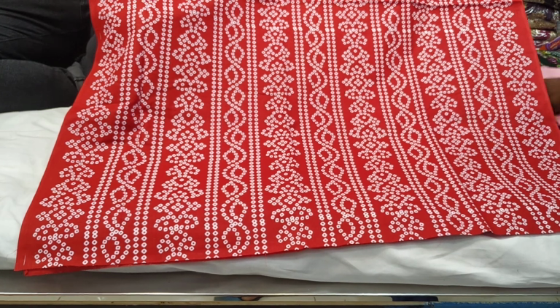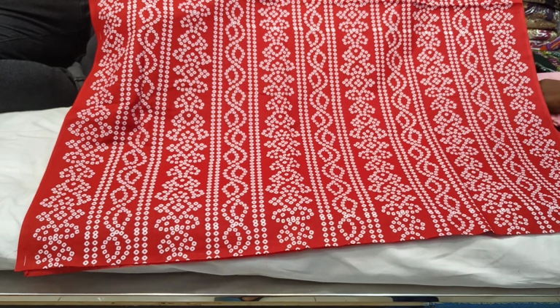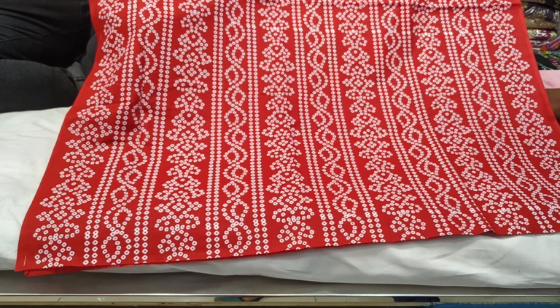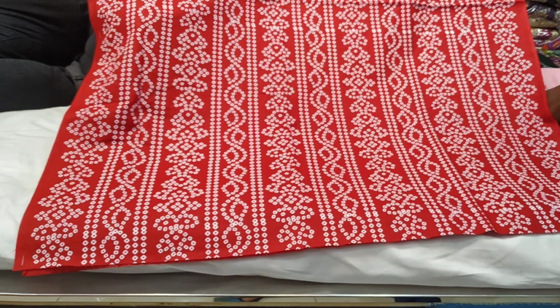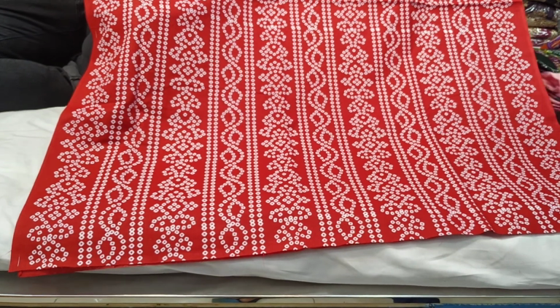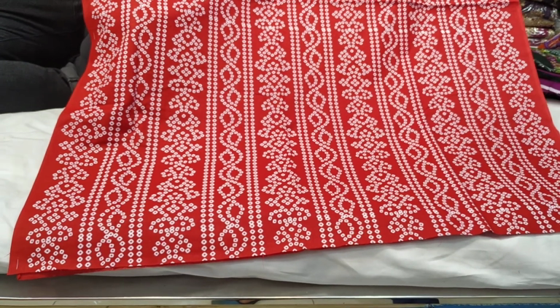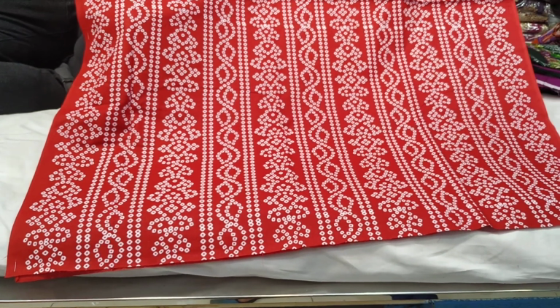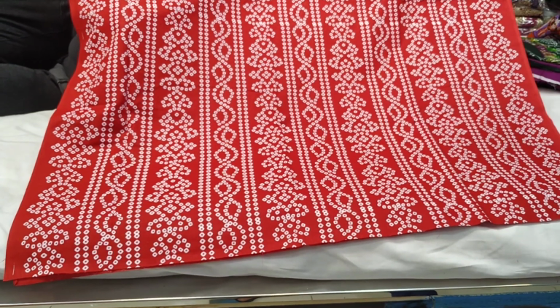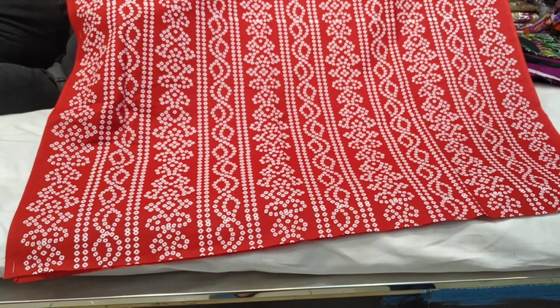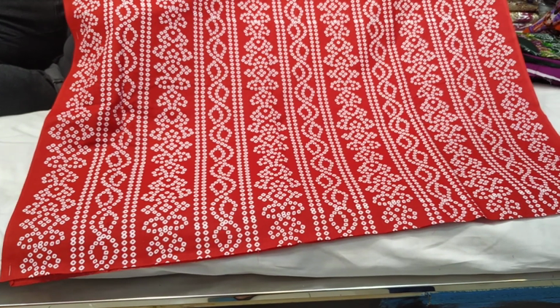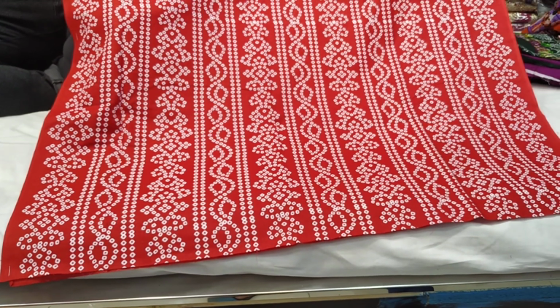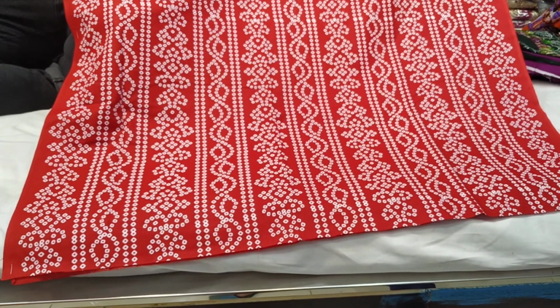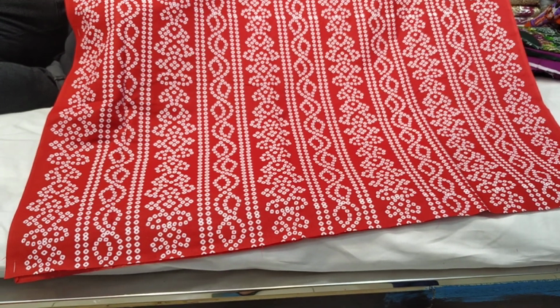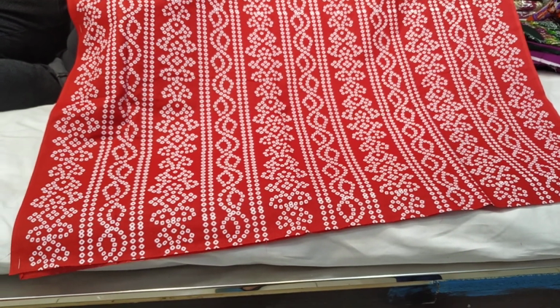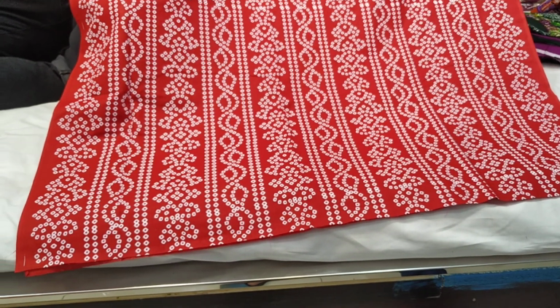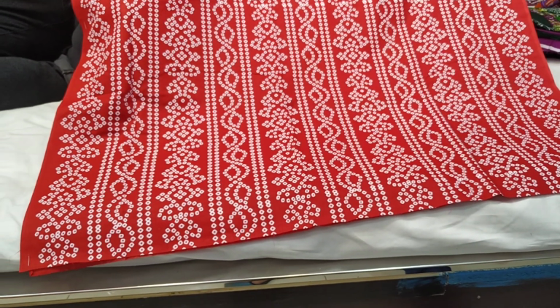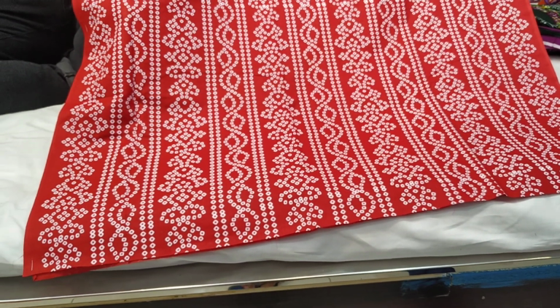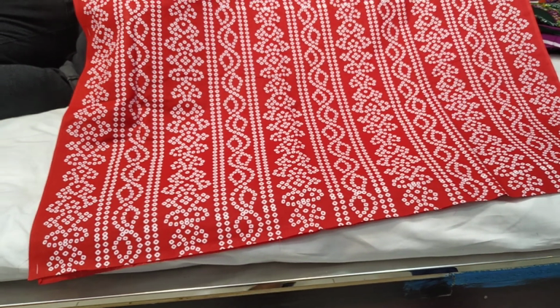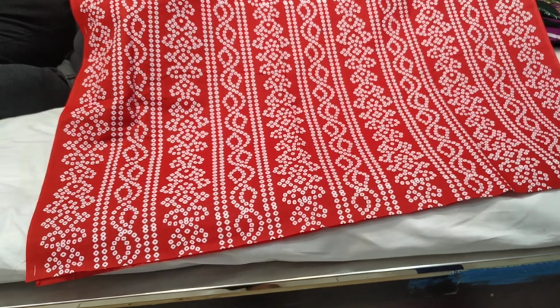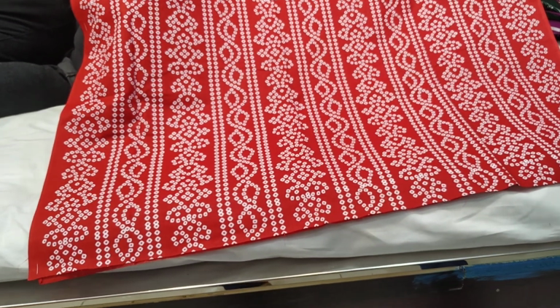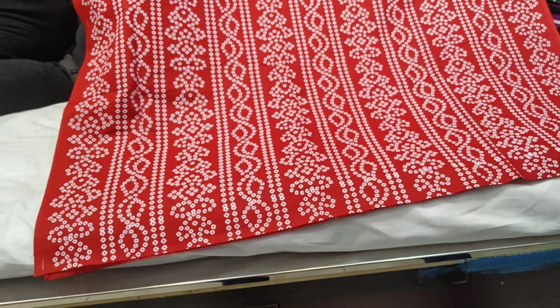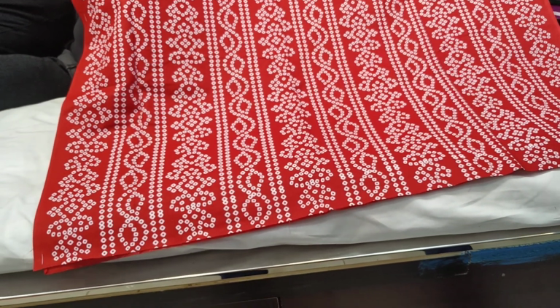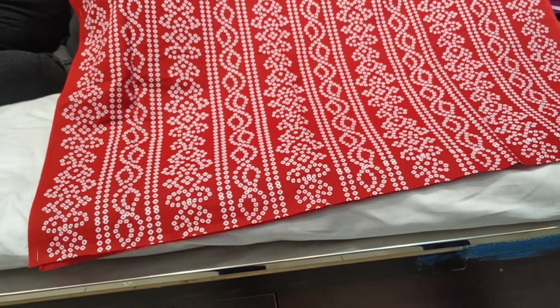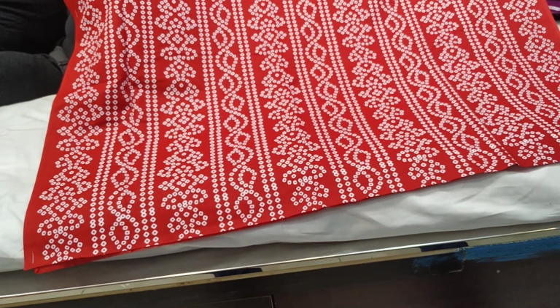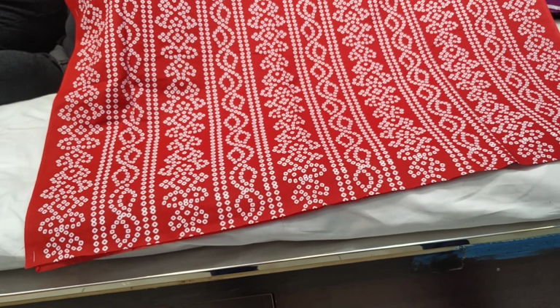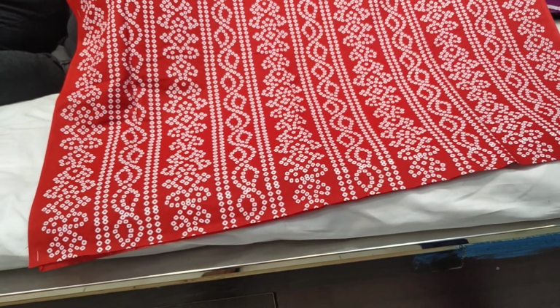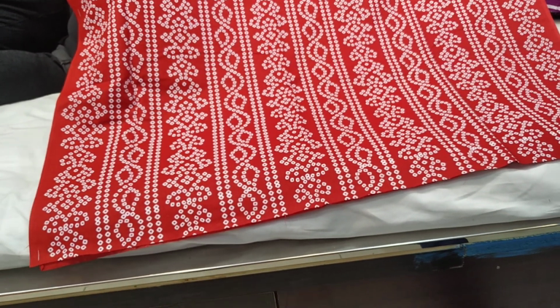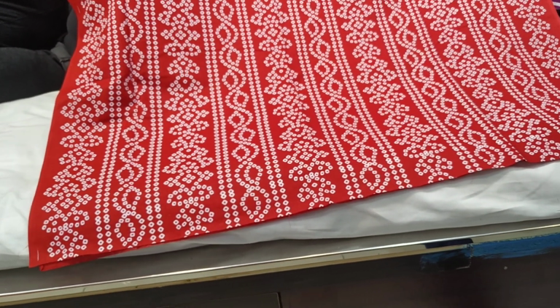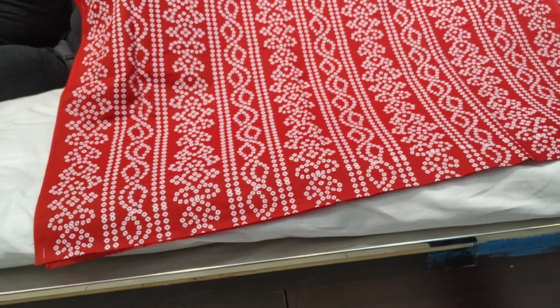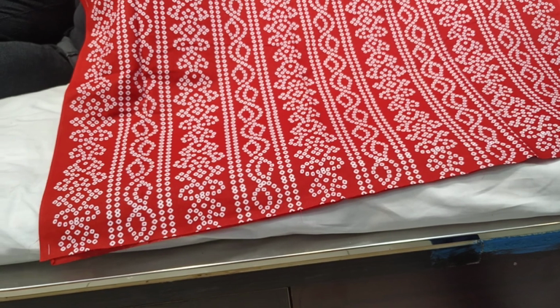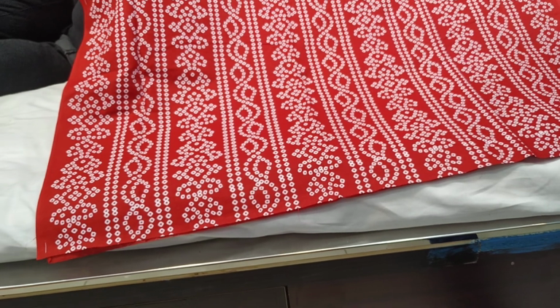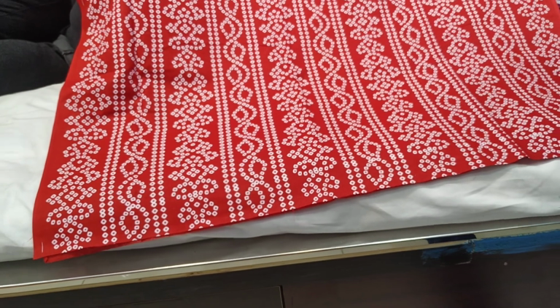Assalamu alayakum viewers and welcome back to my channel. In this camera, I found a 3-8, A3-7 collection.